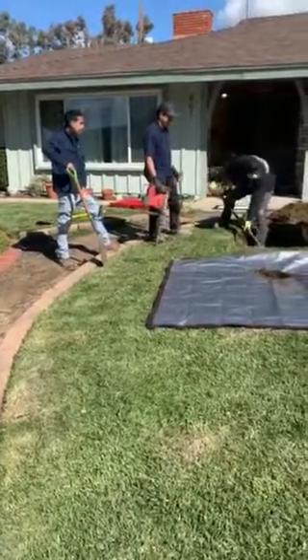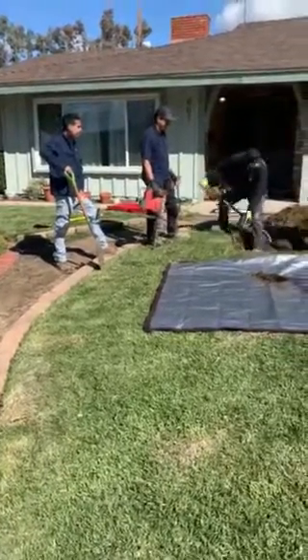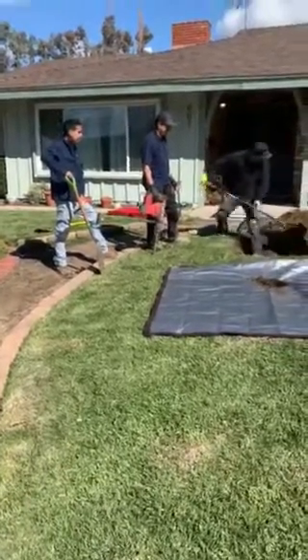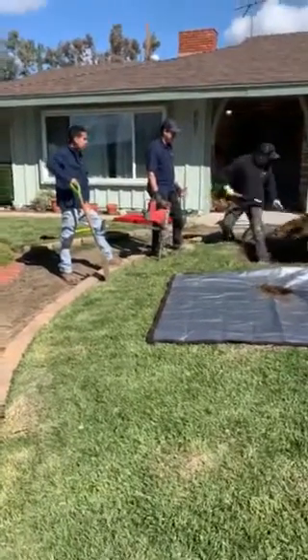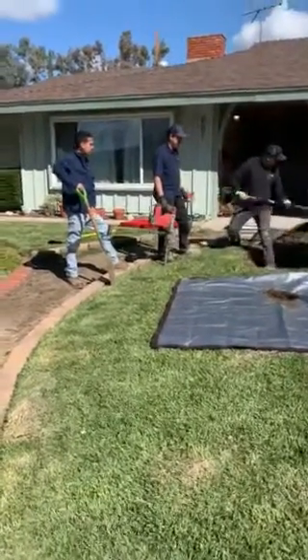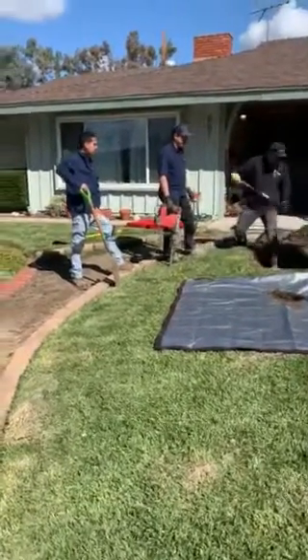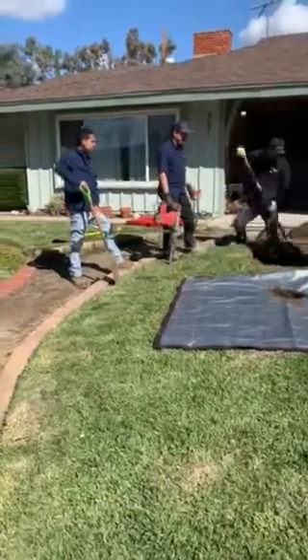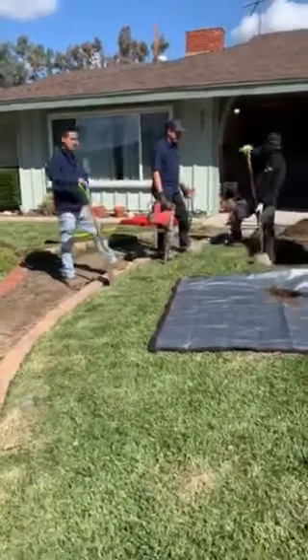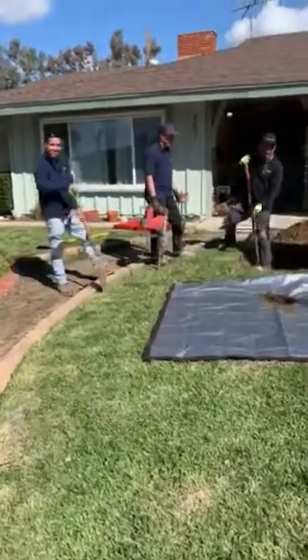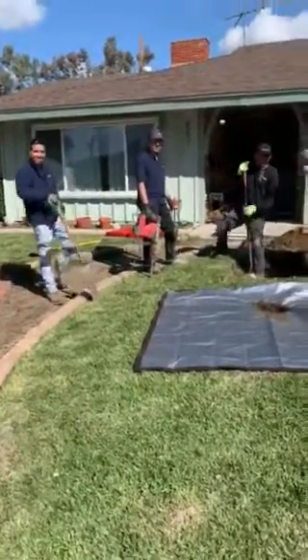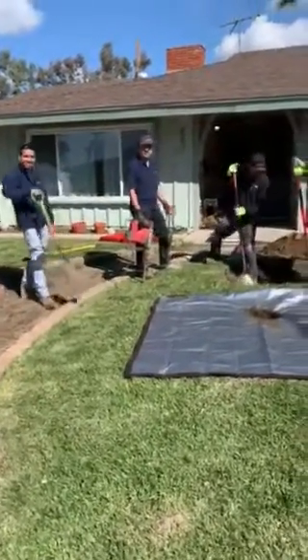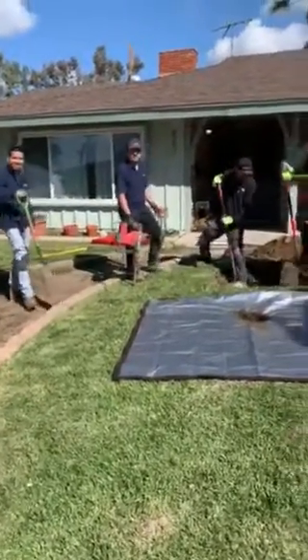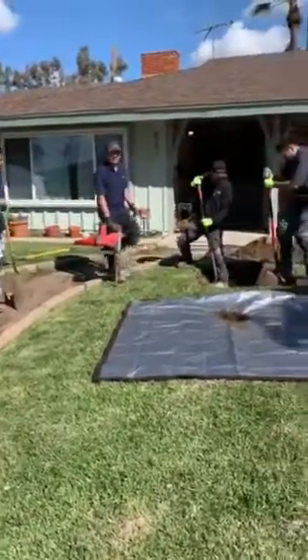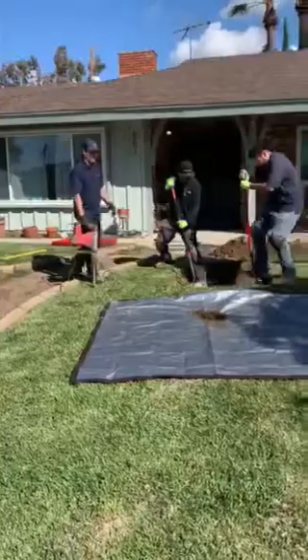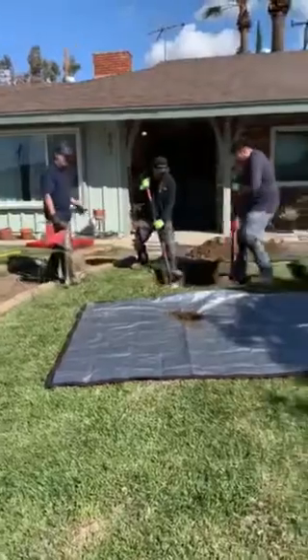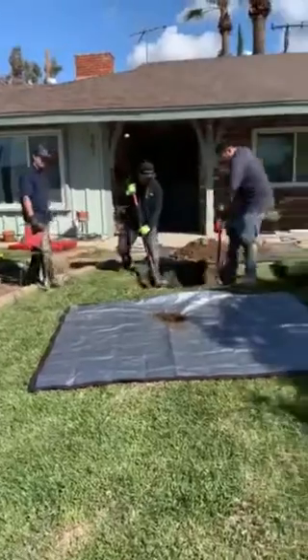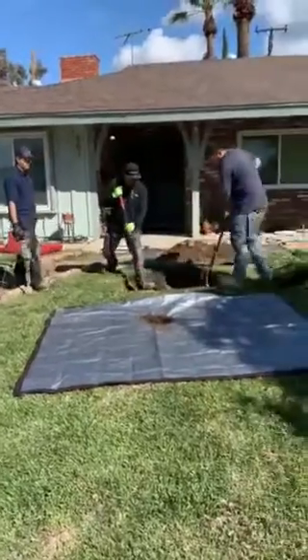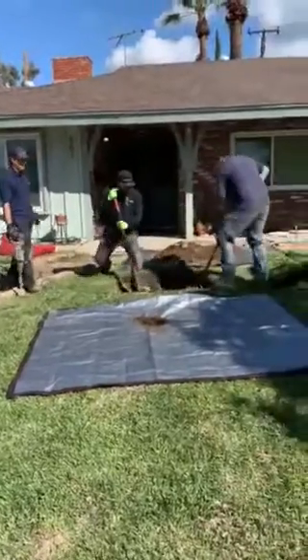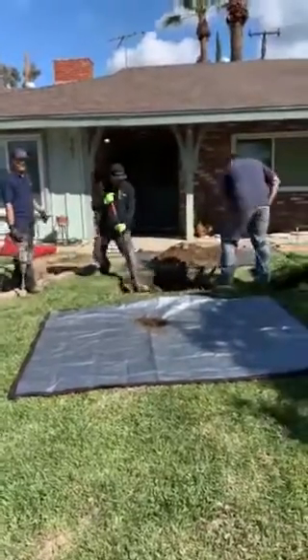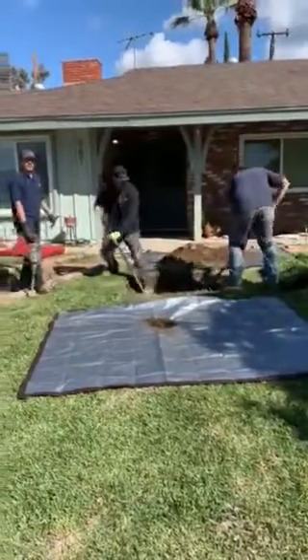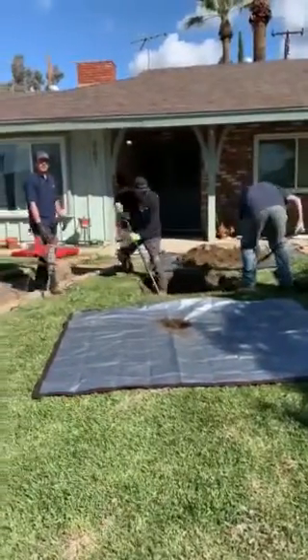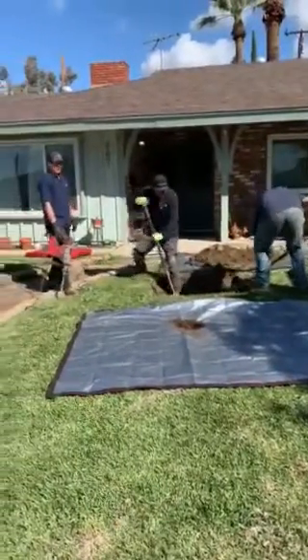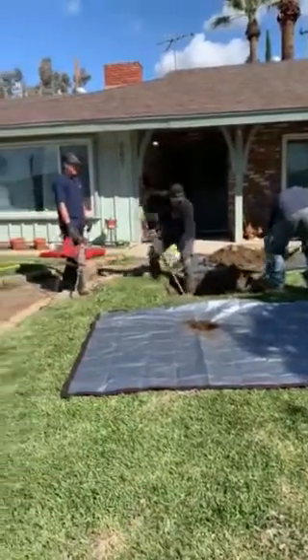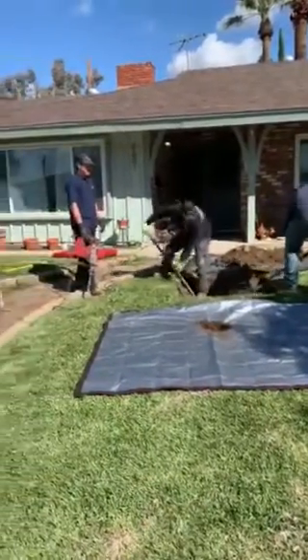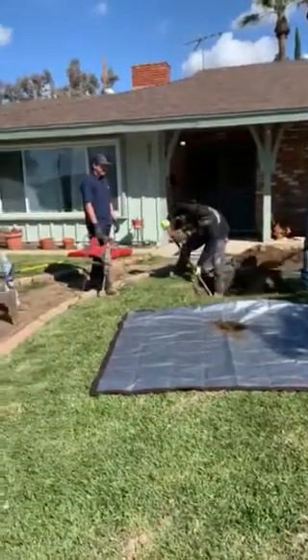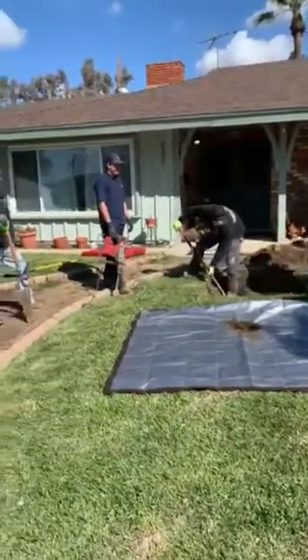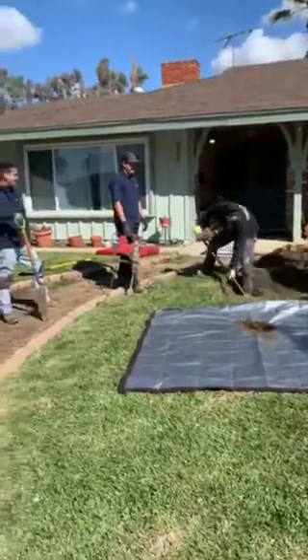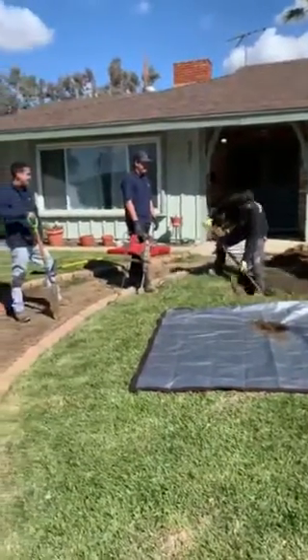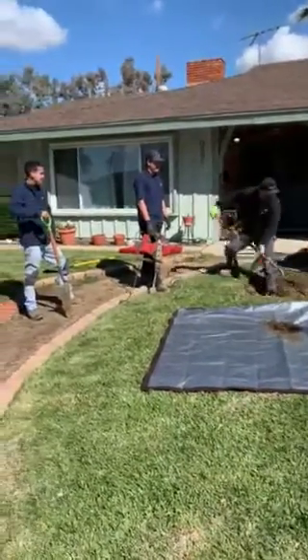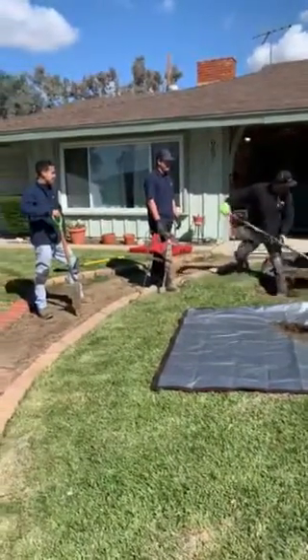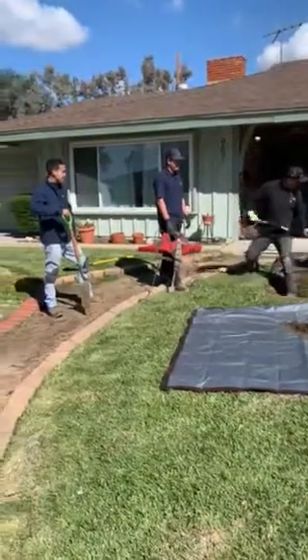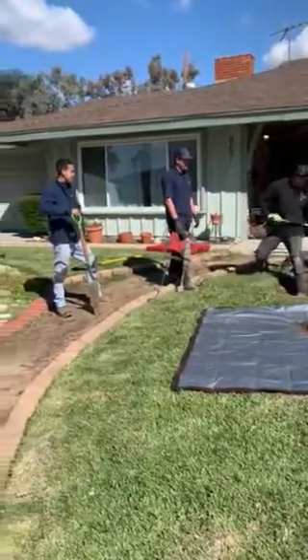Good morning, guys. I'm out here in Claremont today. I'm Larry from Western Reuter, and I'm filming a job that four of our plumbers are working on today.